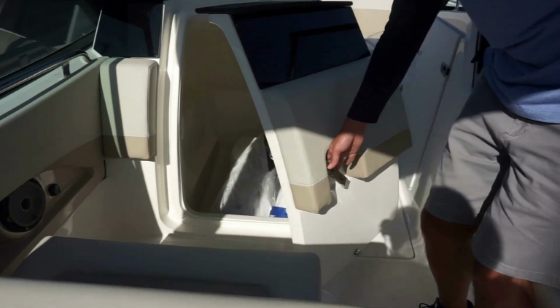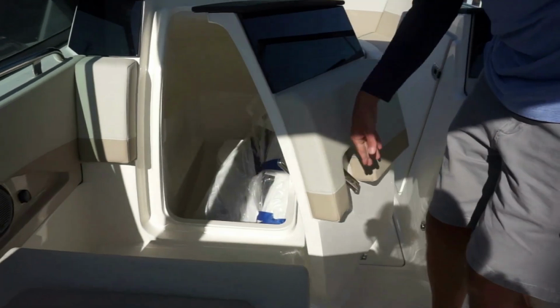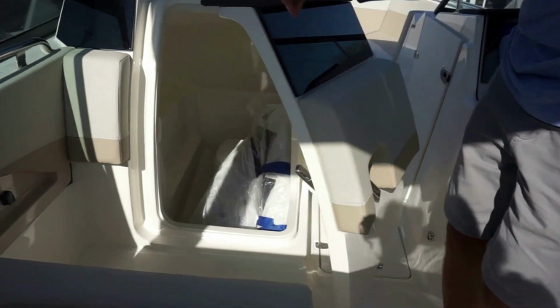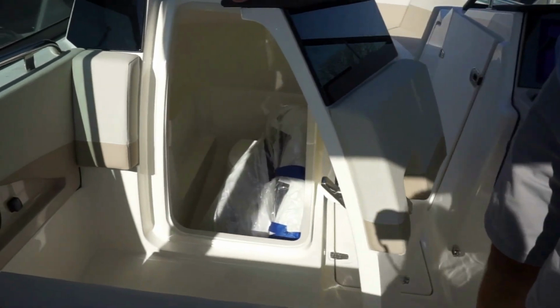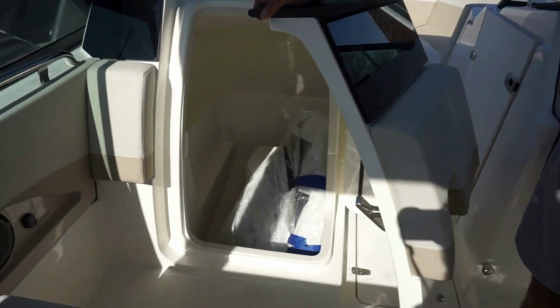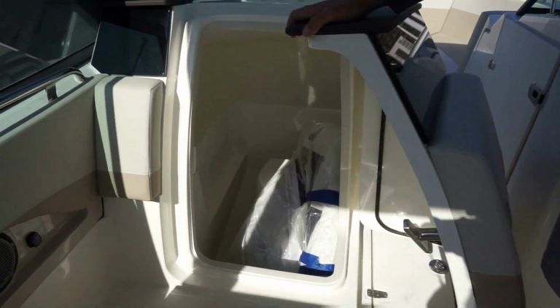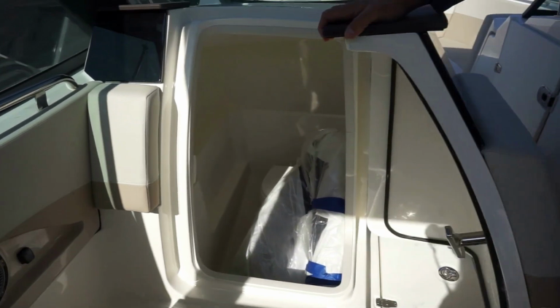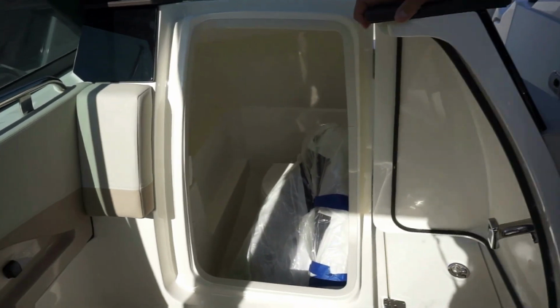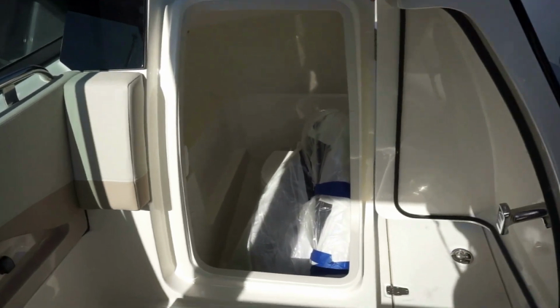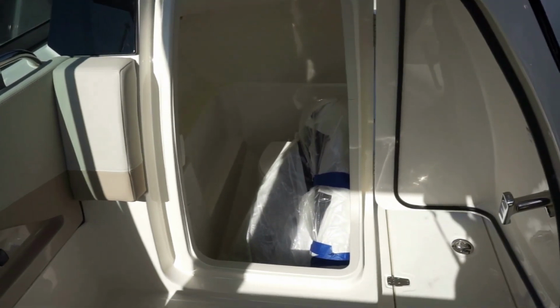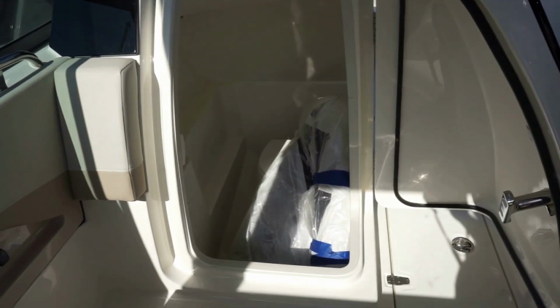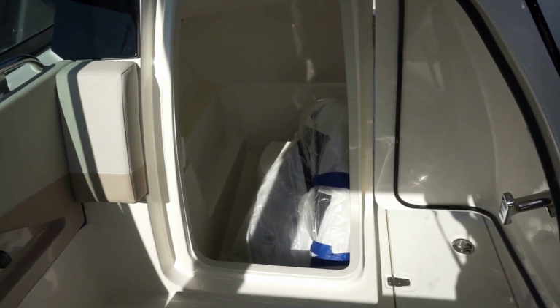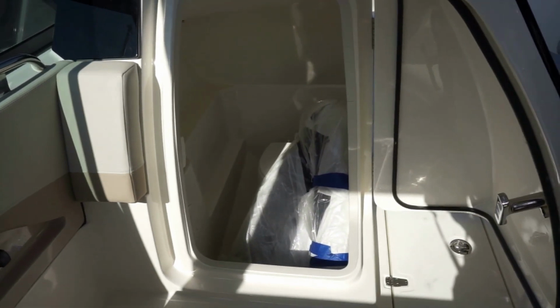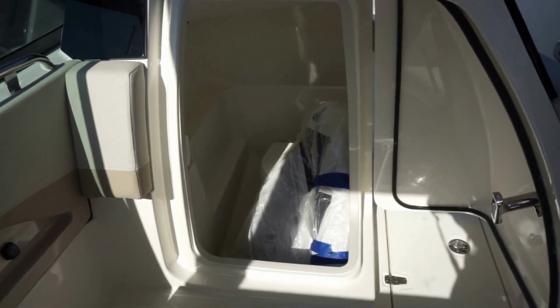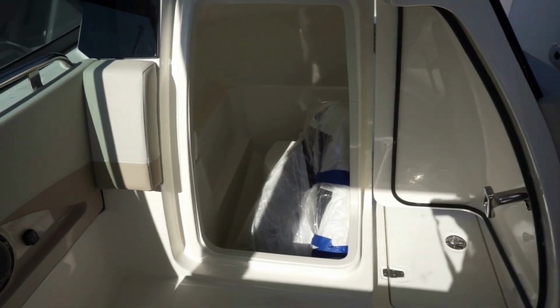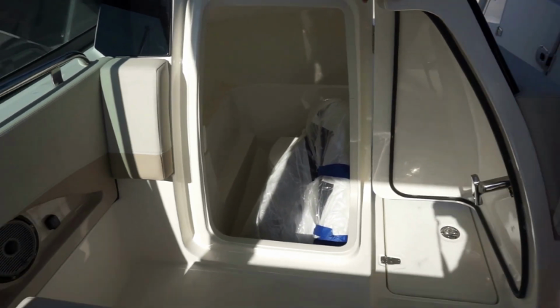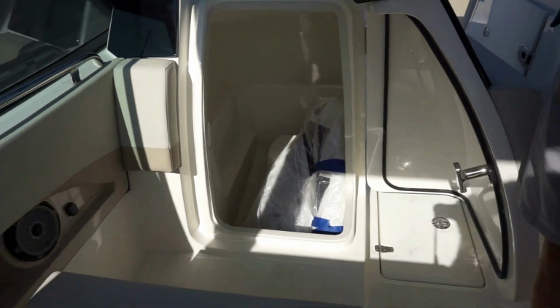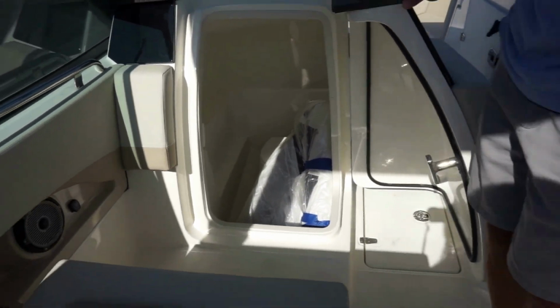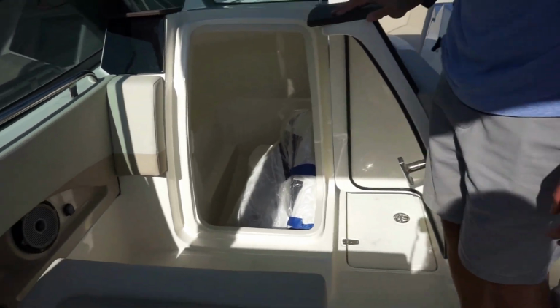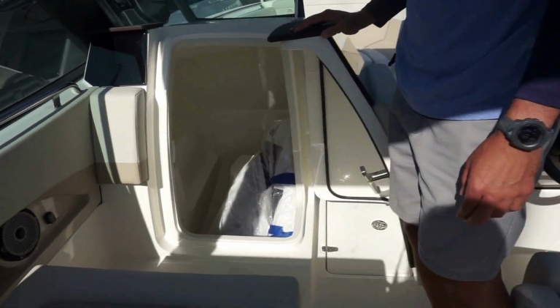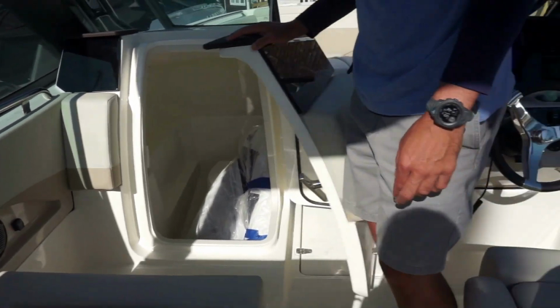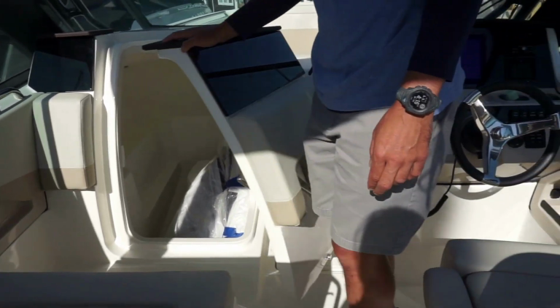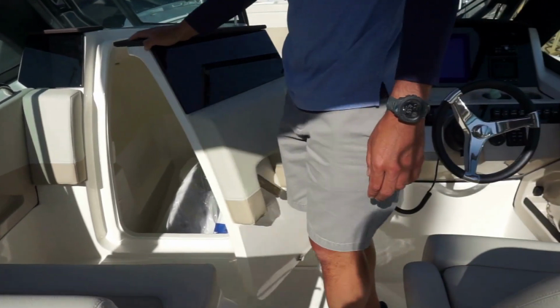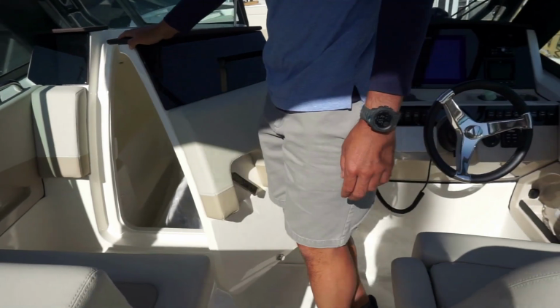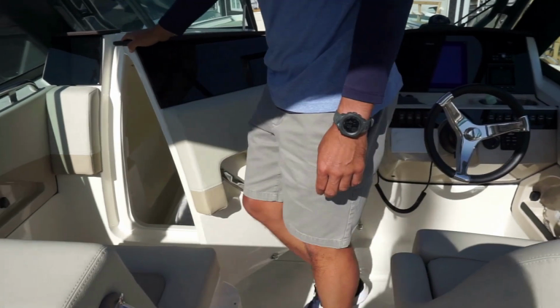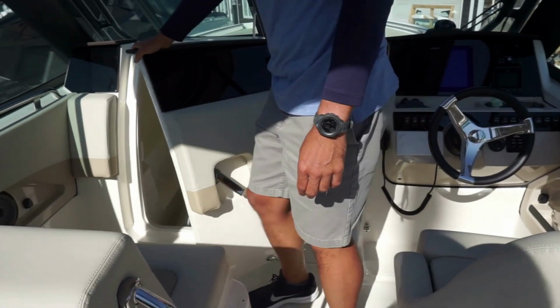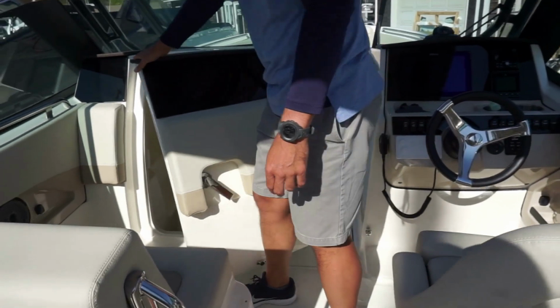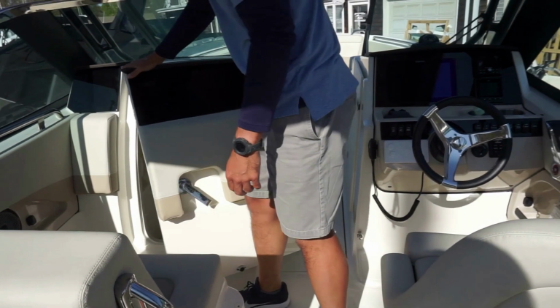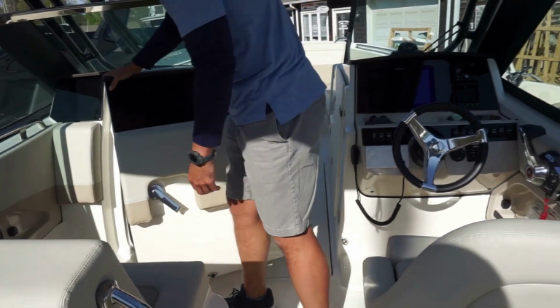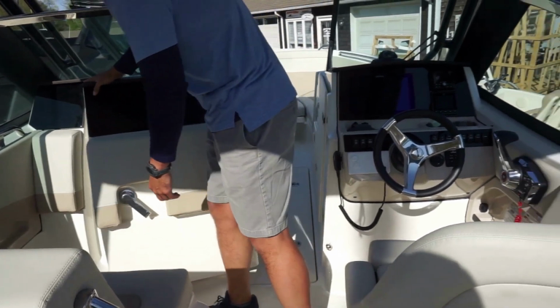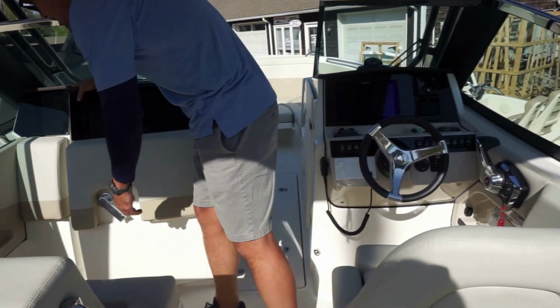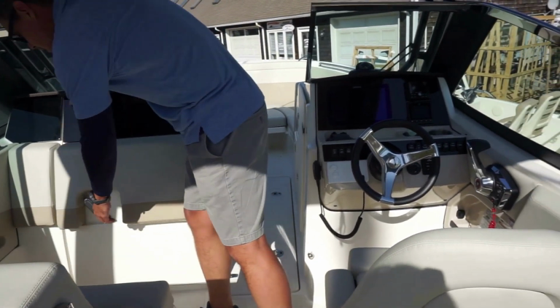You do have a head. Plenty of room in there to get things out of the sun or take care of what you need.